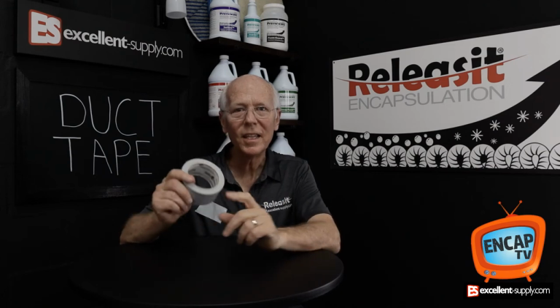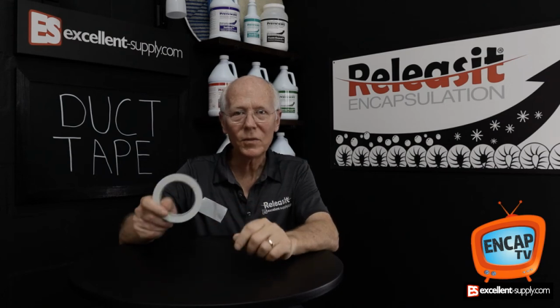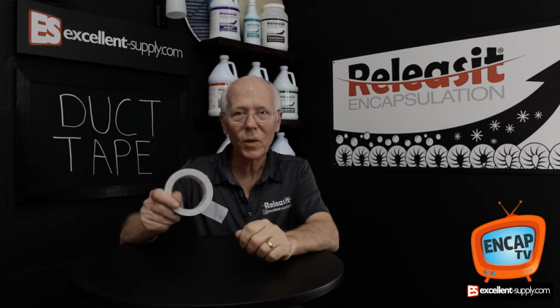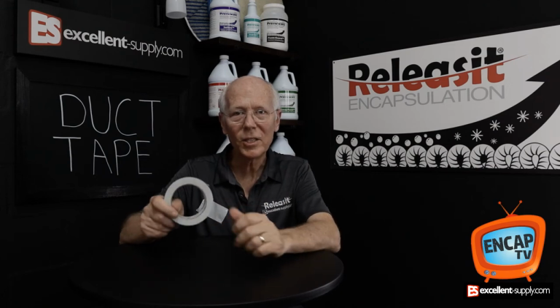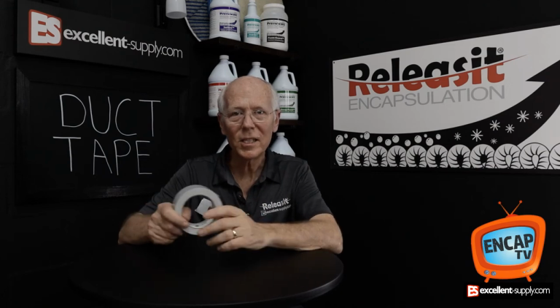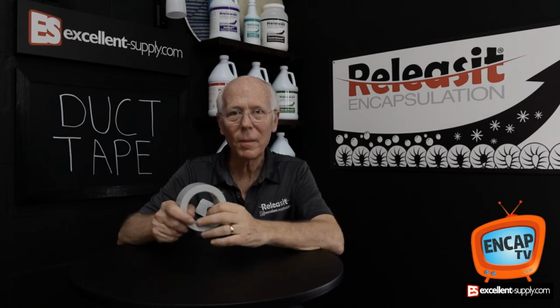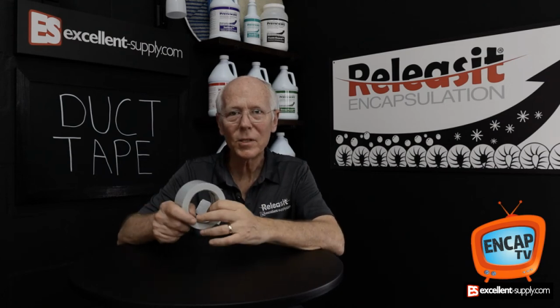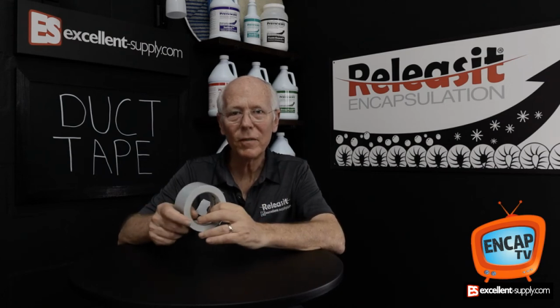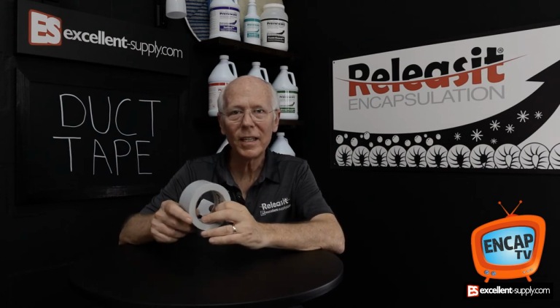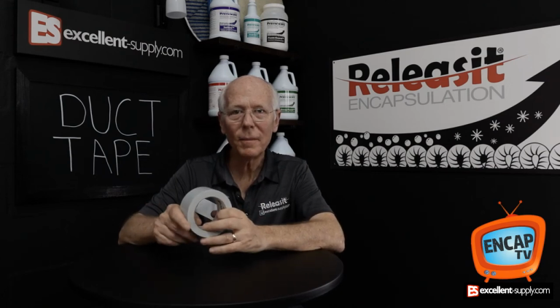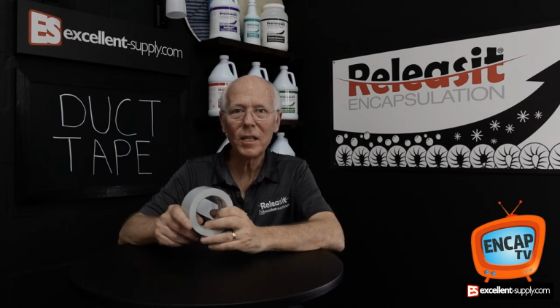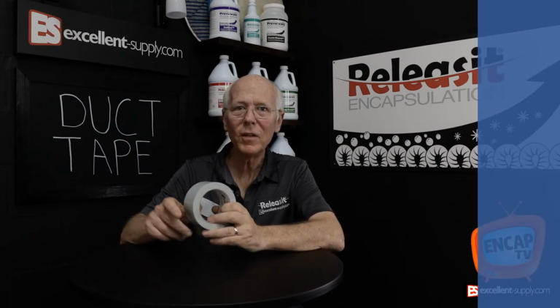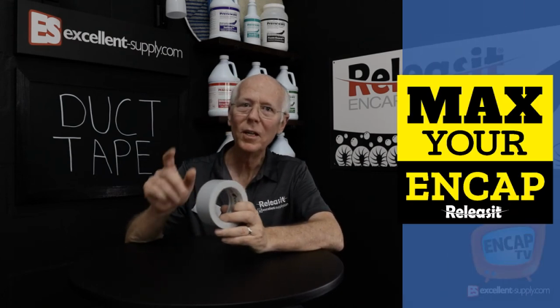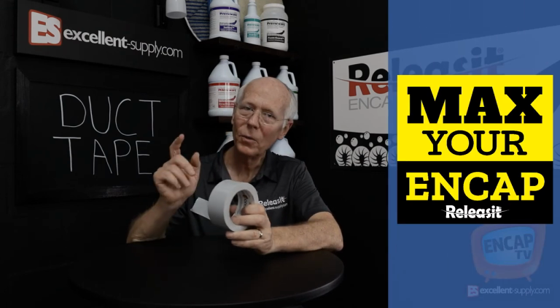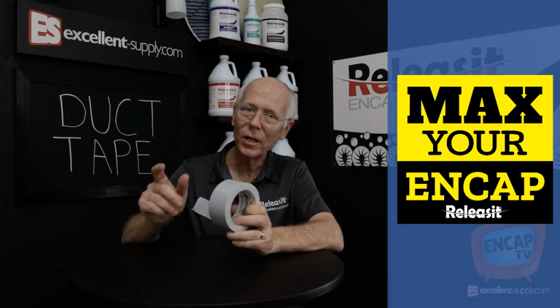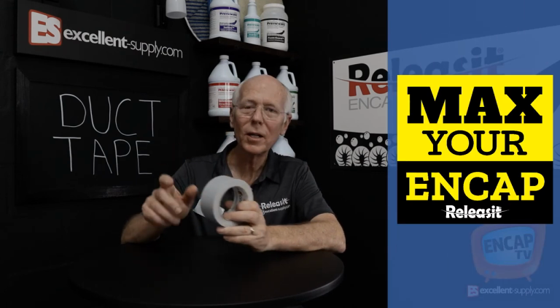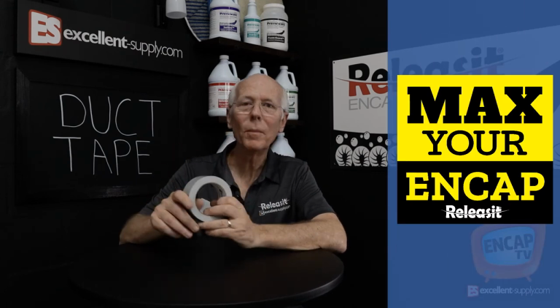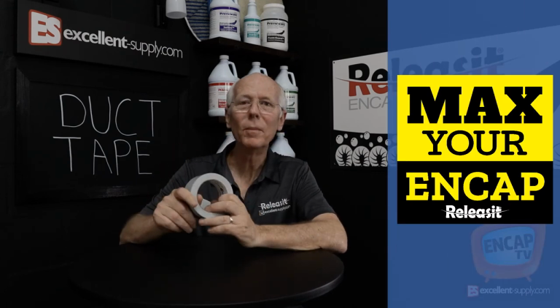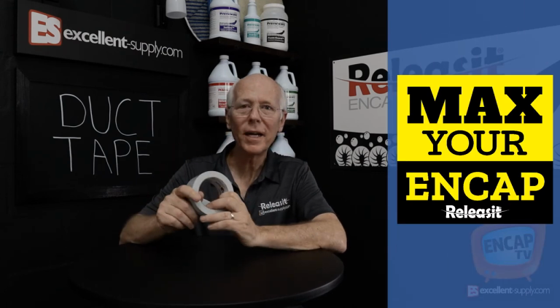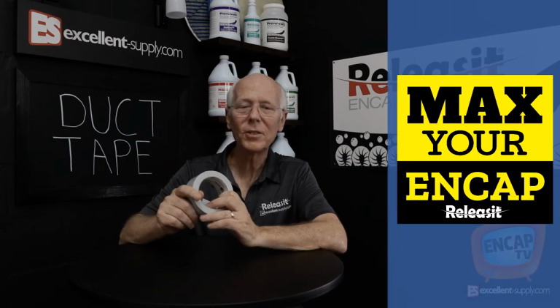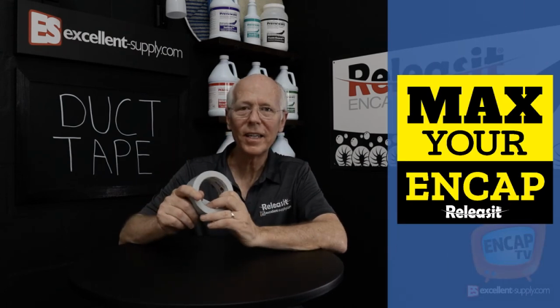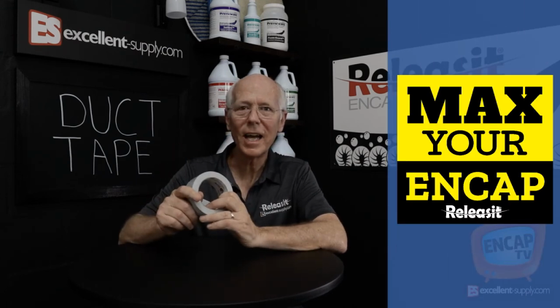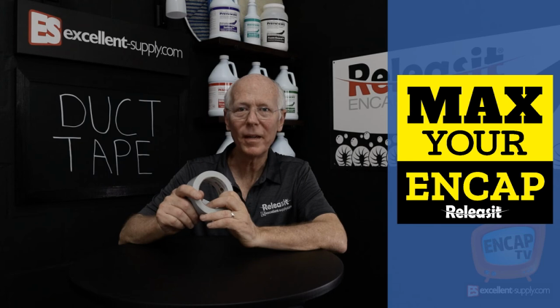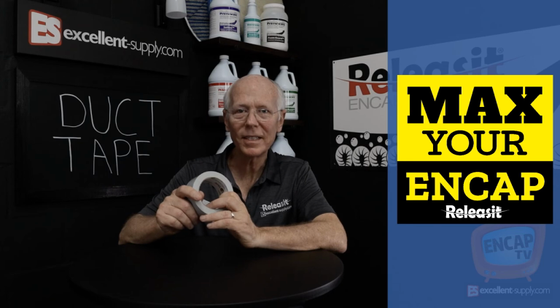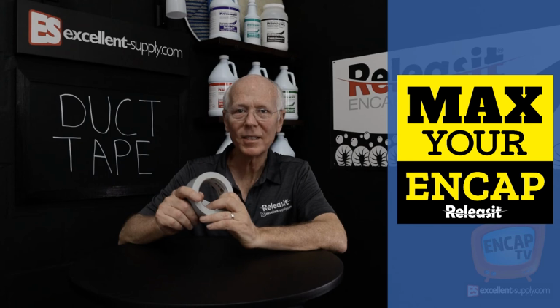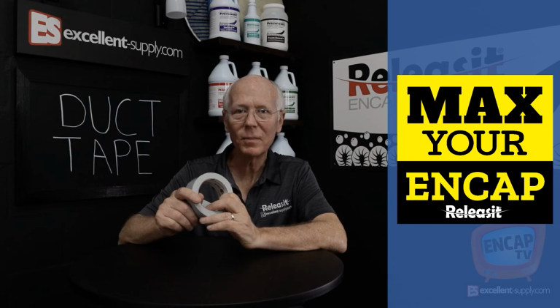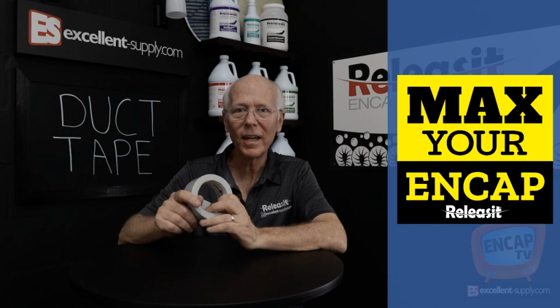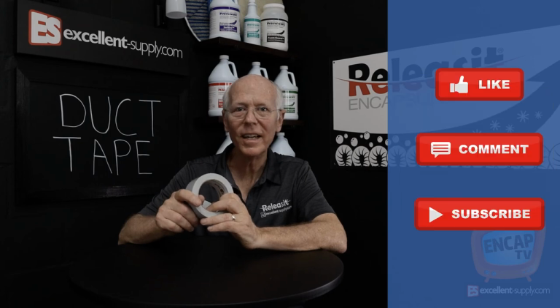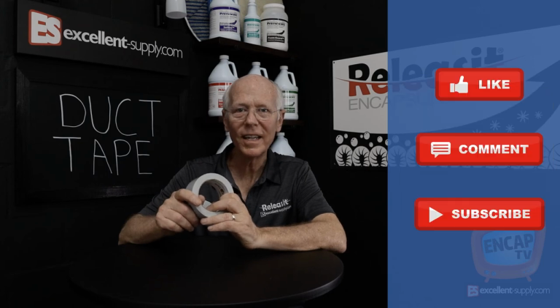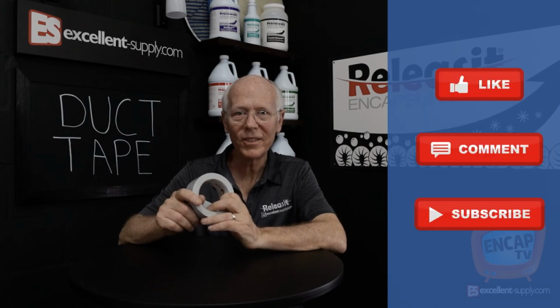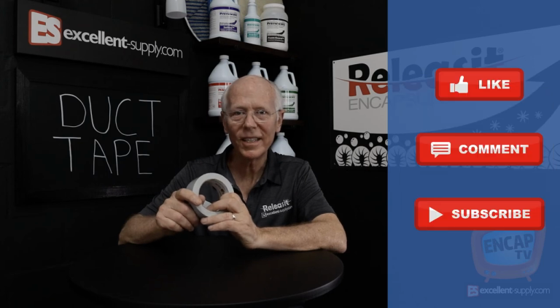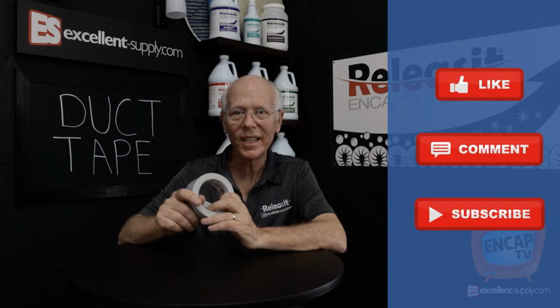Thanks for watching this episode of NCAP TV. We're here to help you max your NCAP with excellent supply. Have a great day.